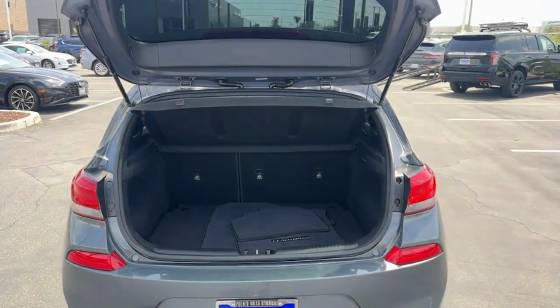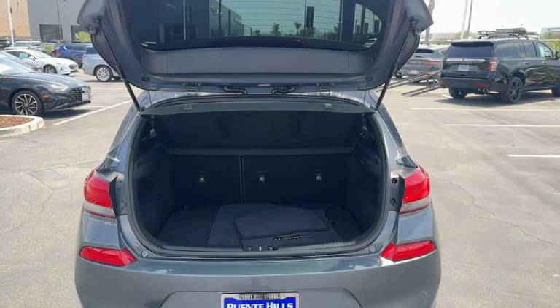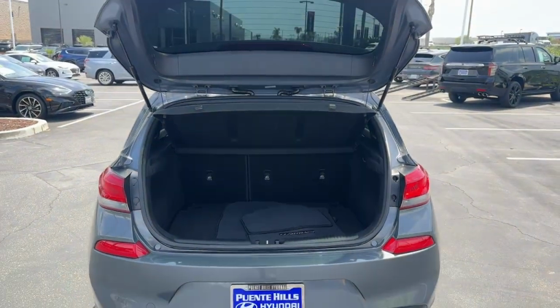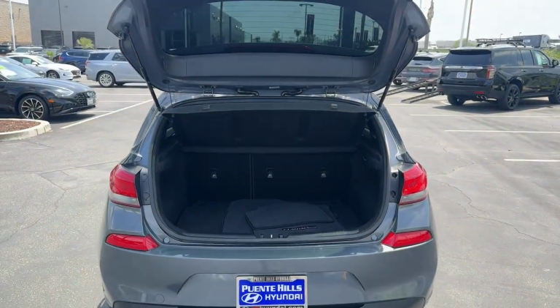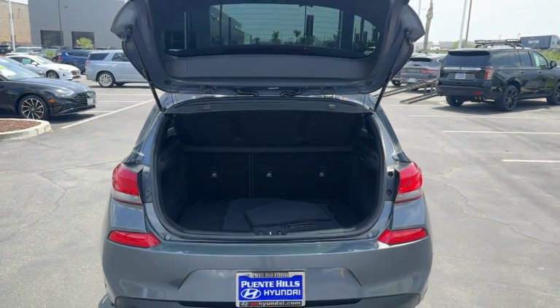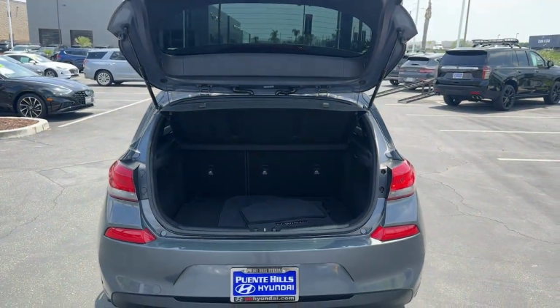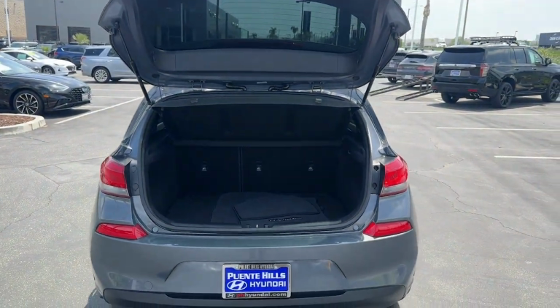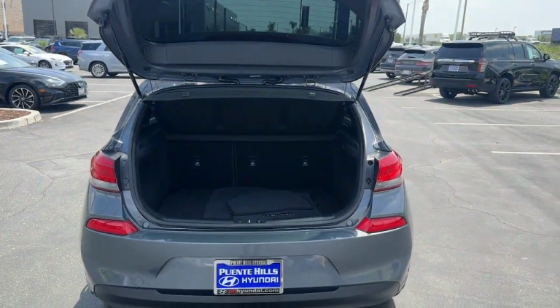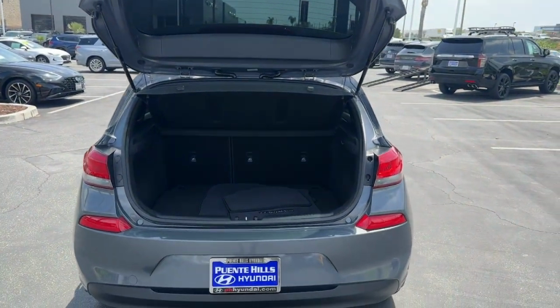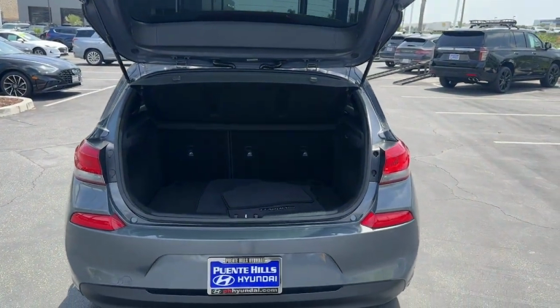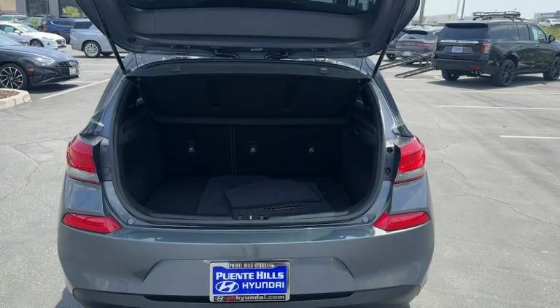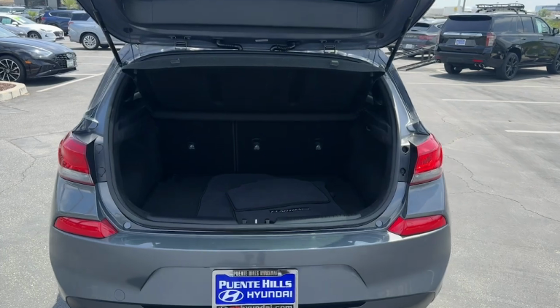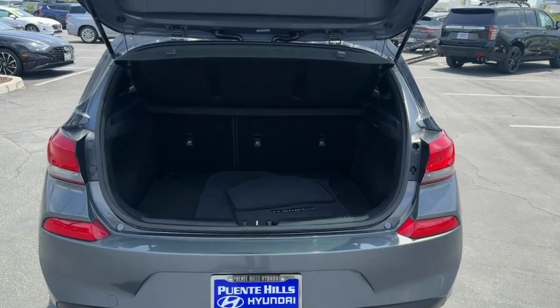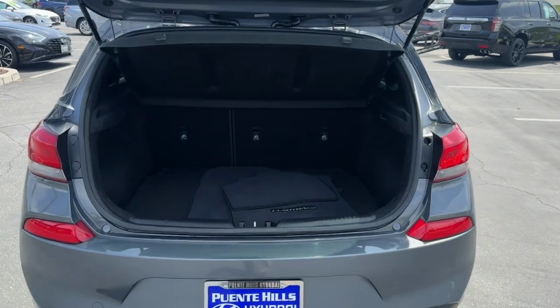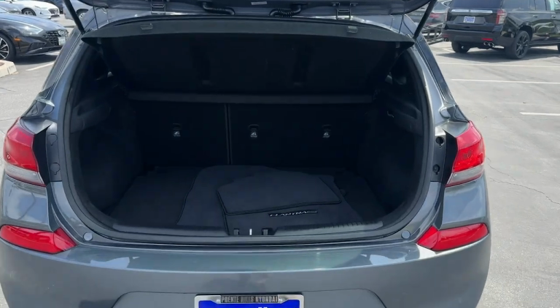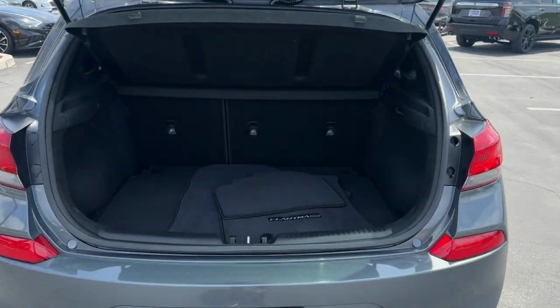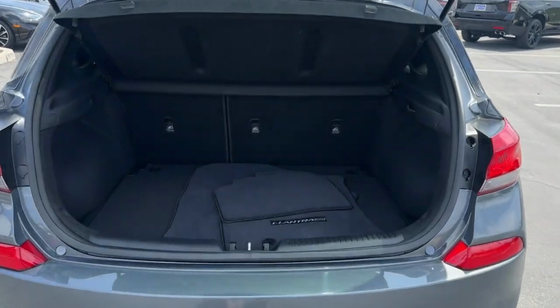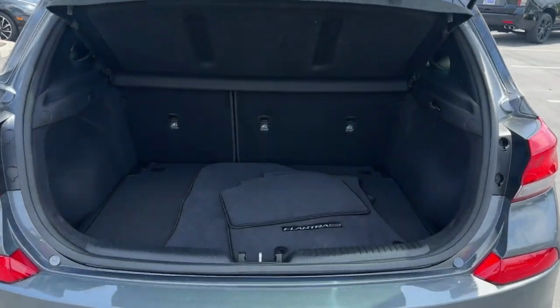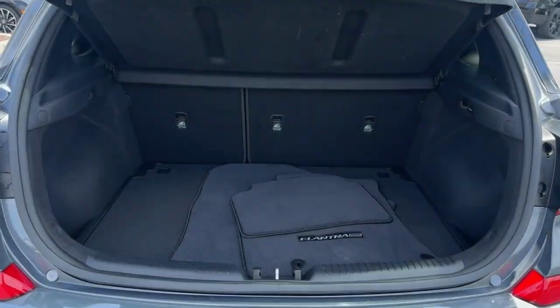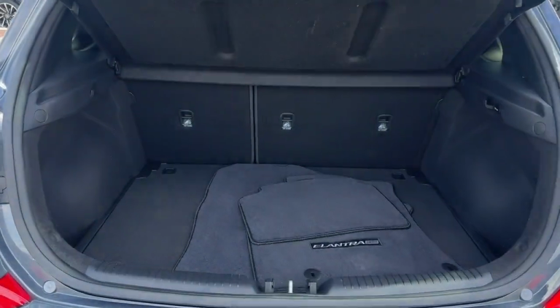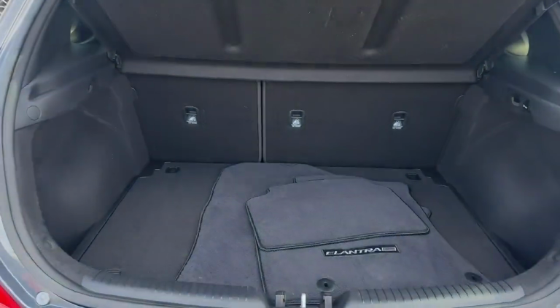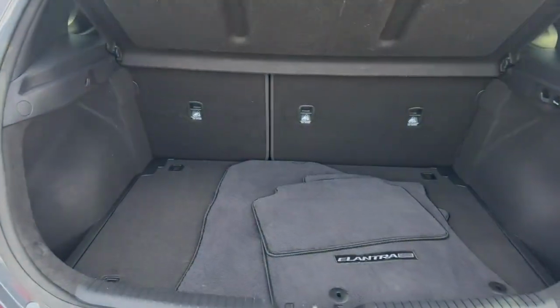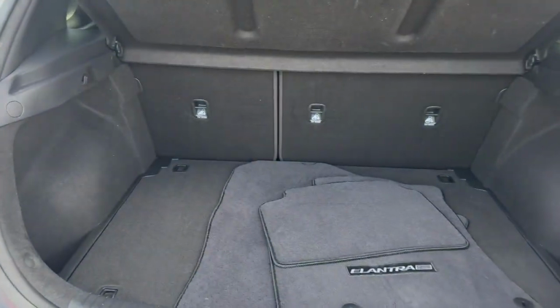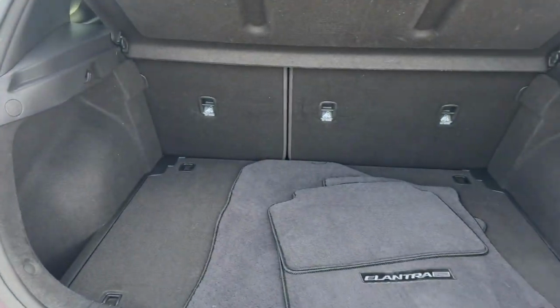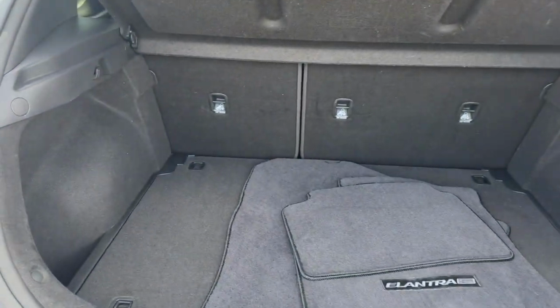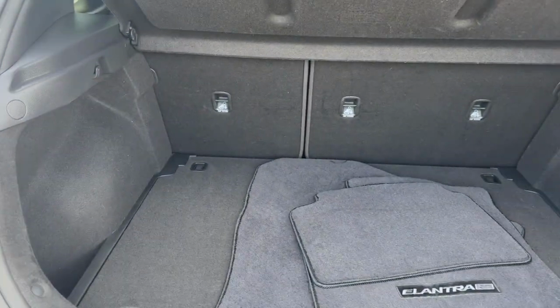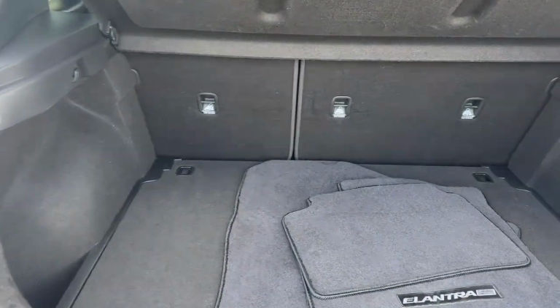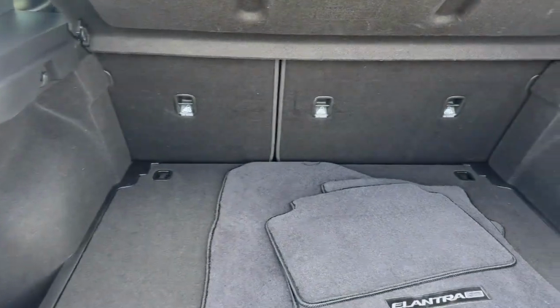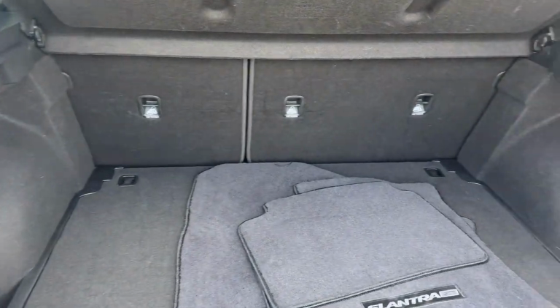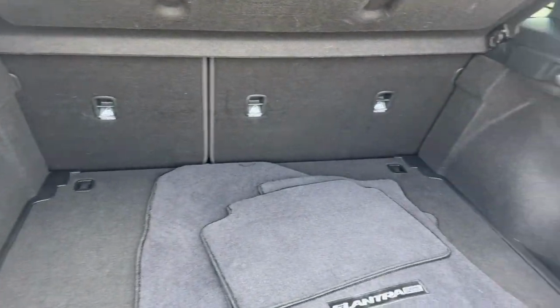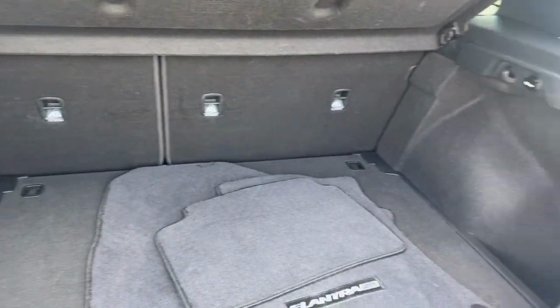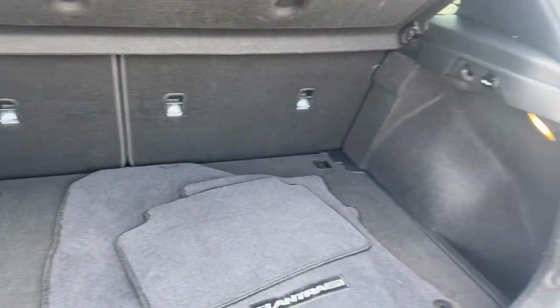Keyless entry, satellite radio, heated mirrors, aluminum wheels, Bluetooth connection,